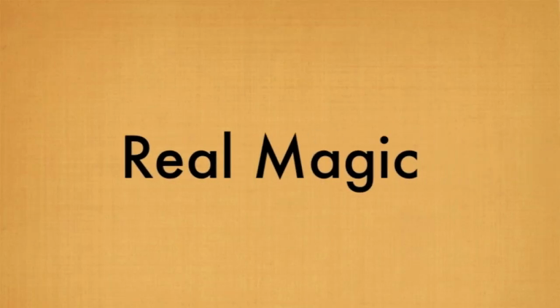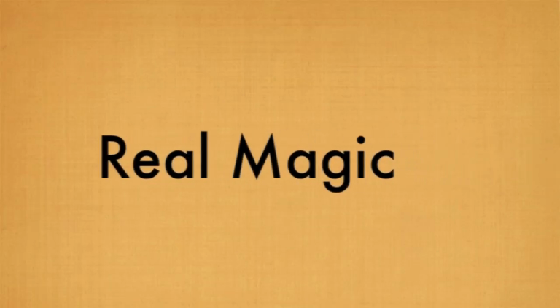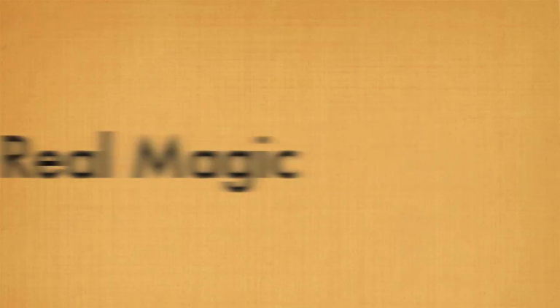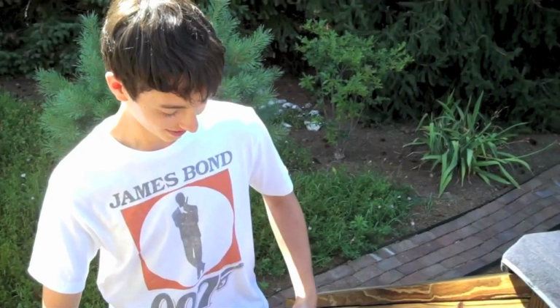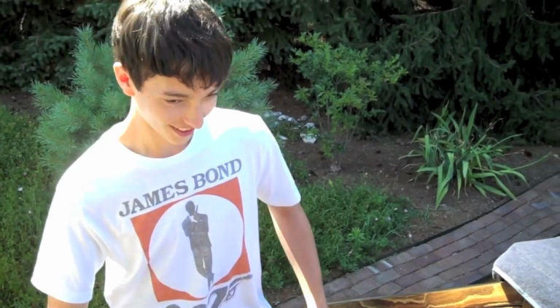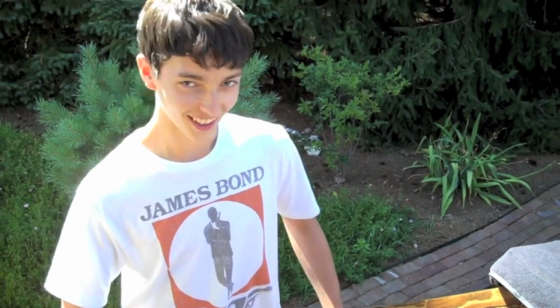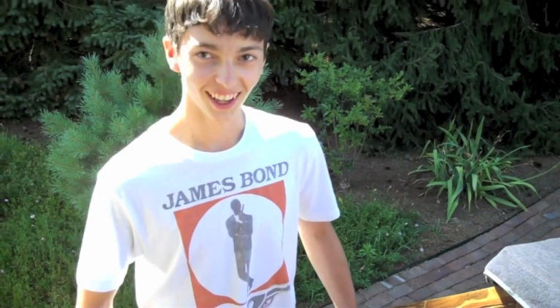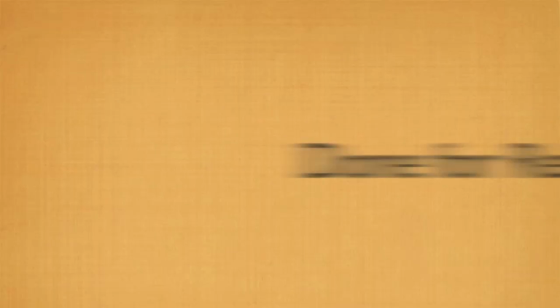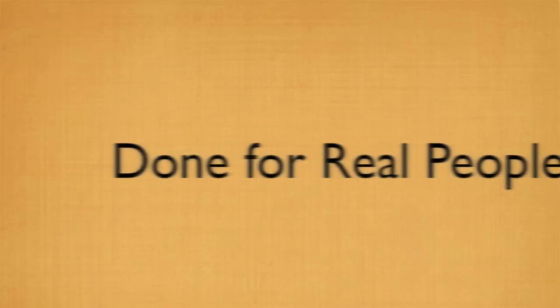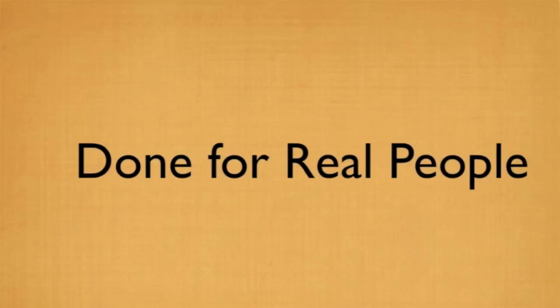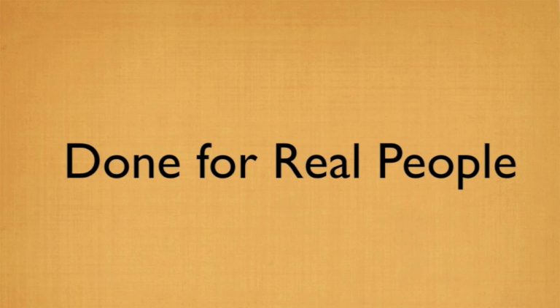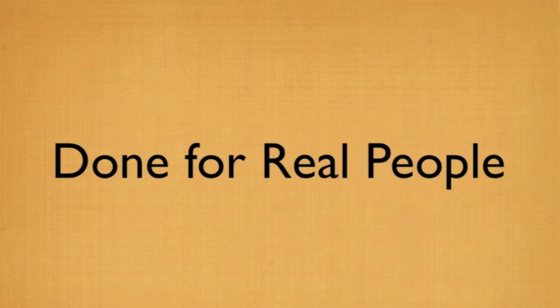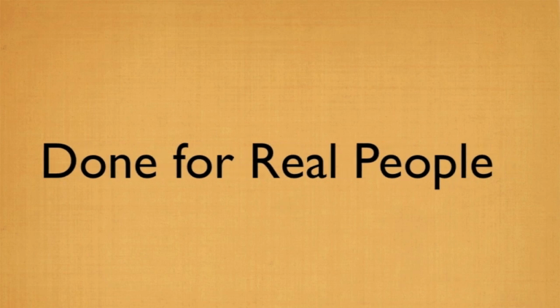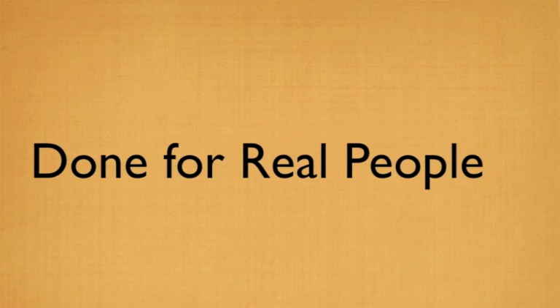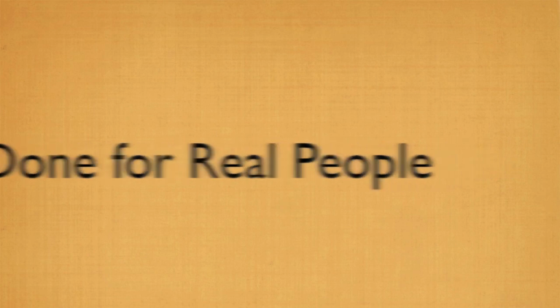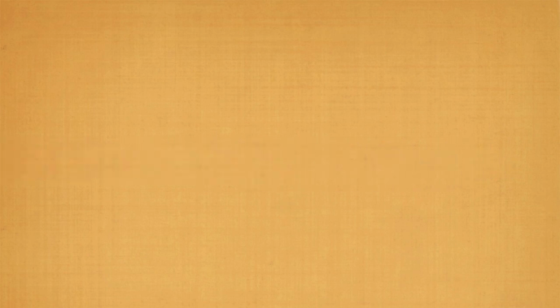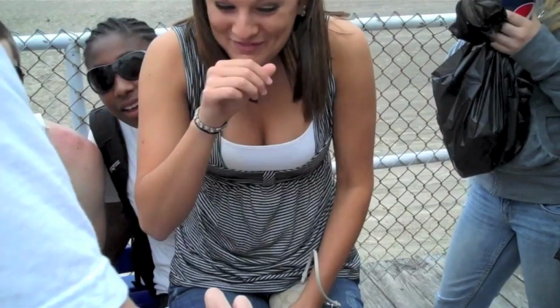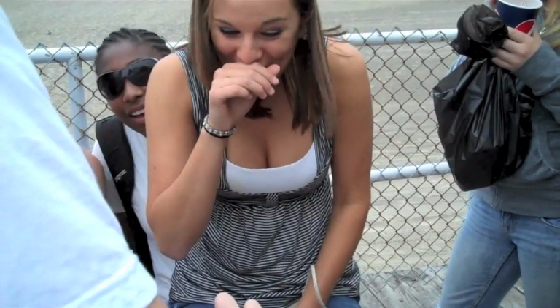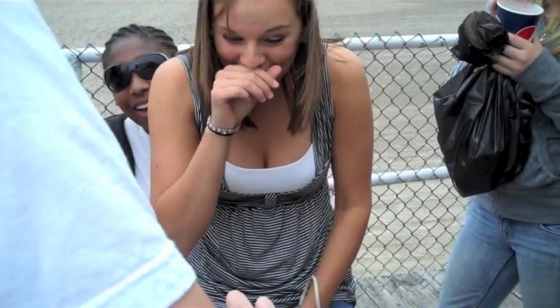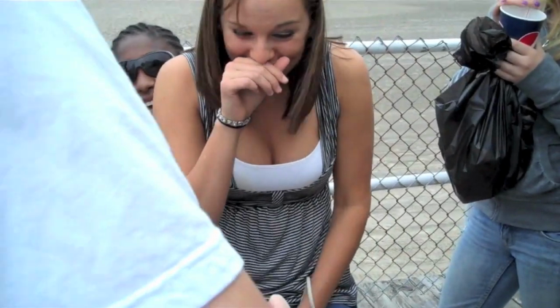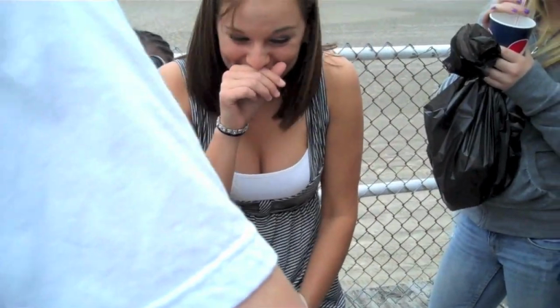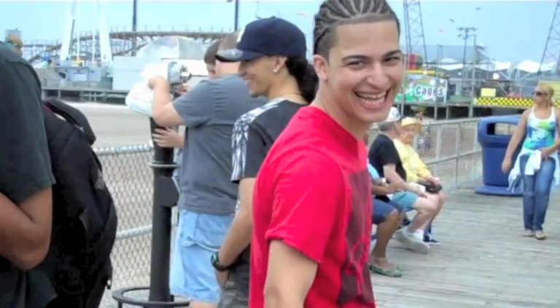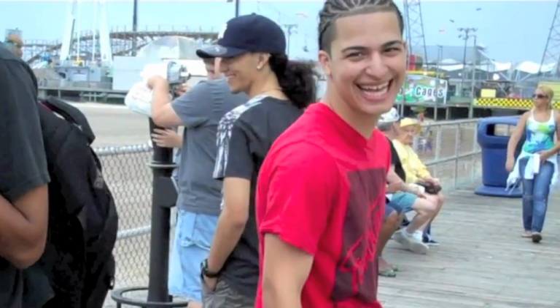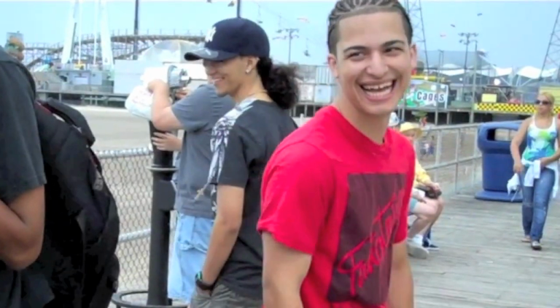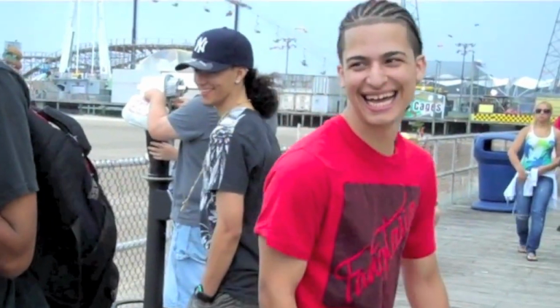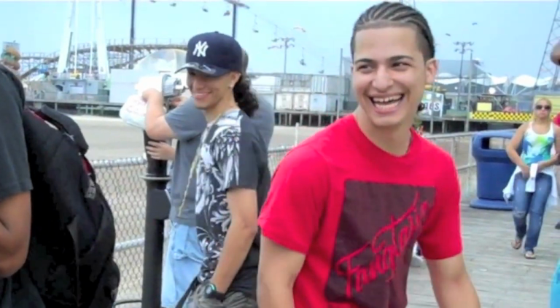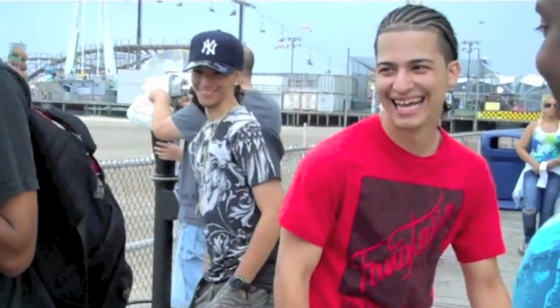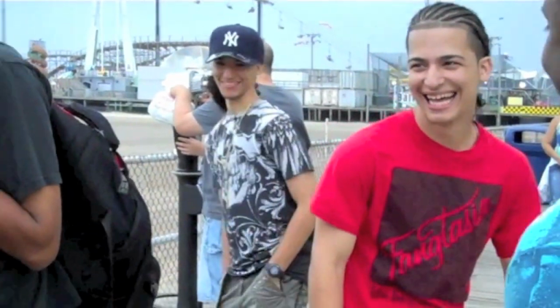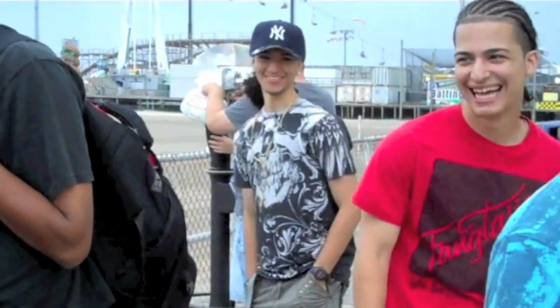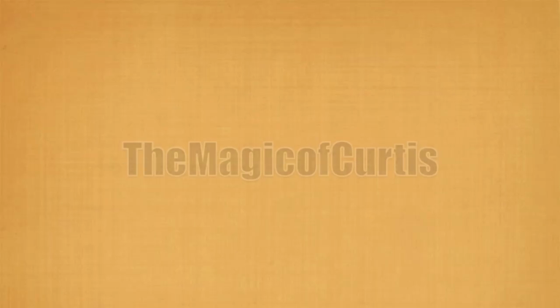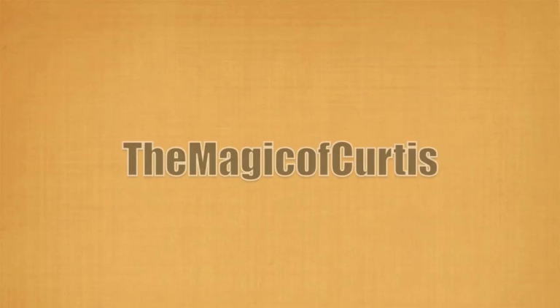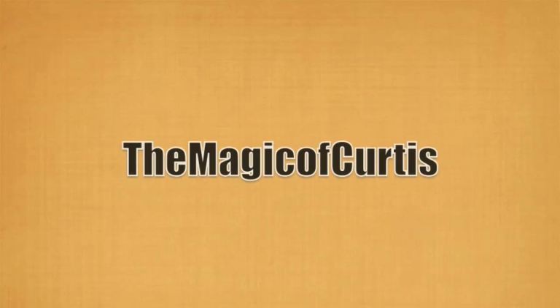Real magic done for real people — the magic of Curtis.